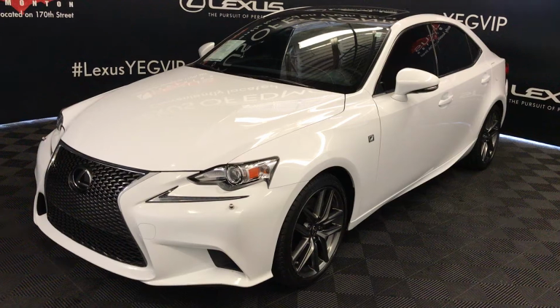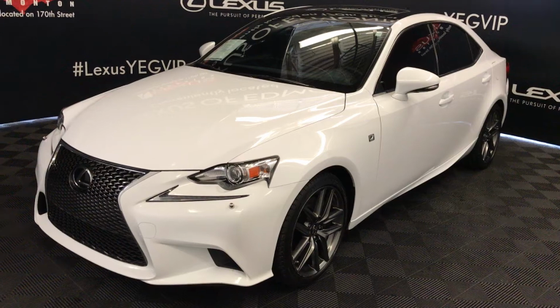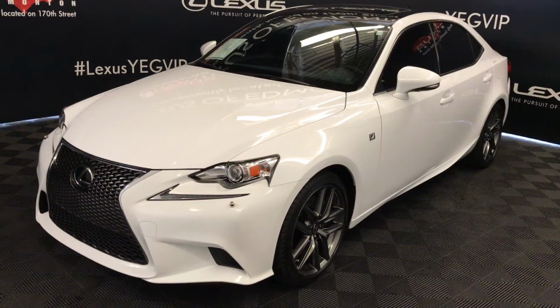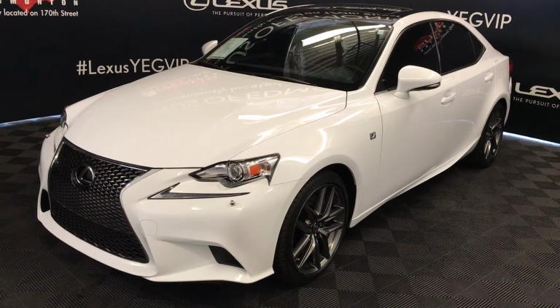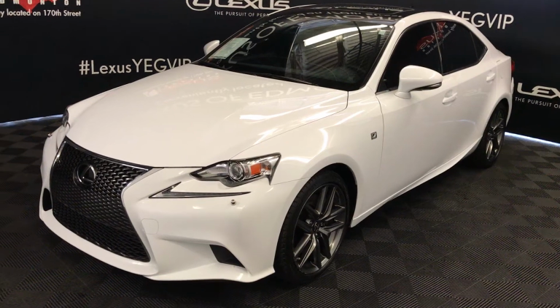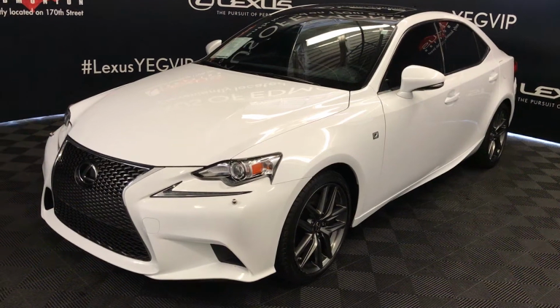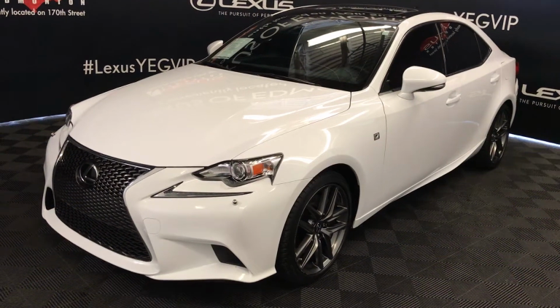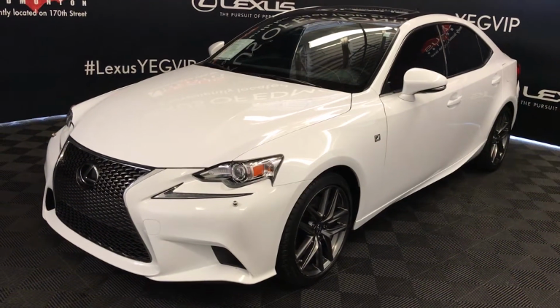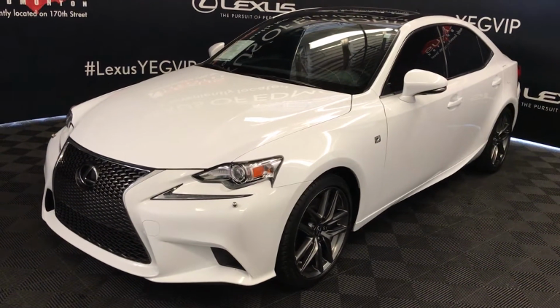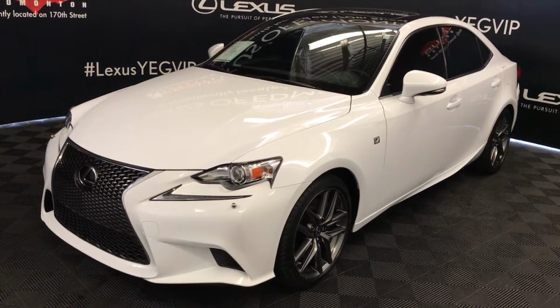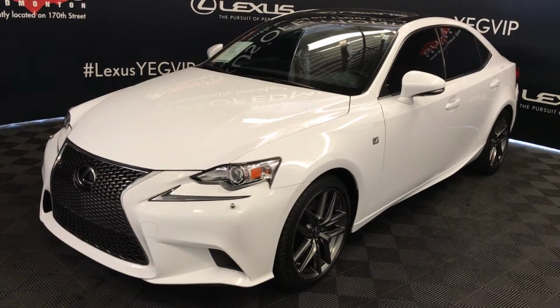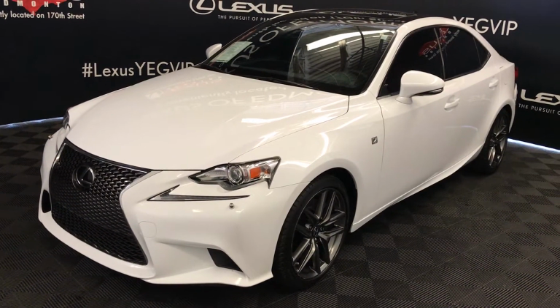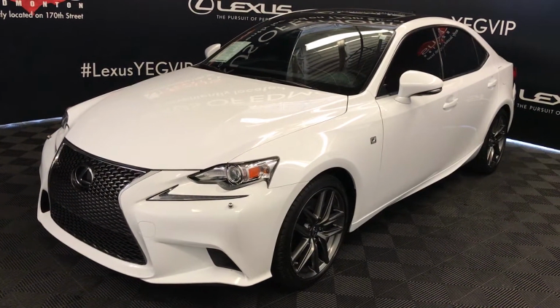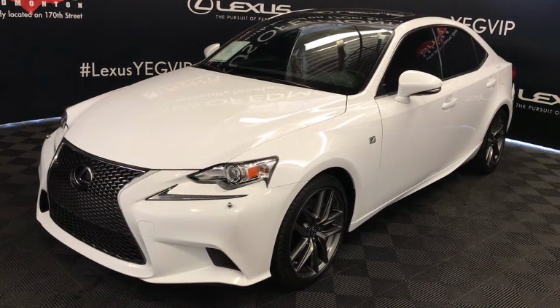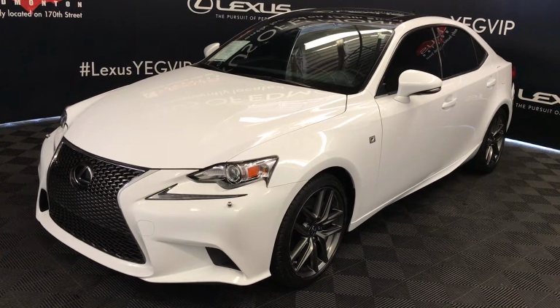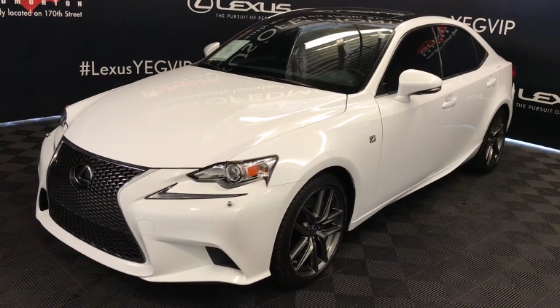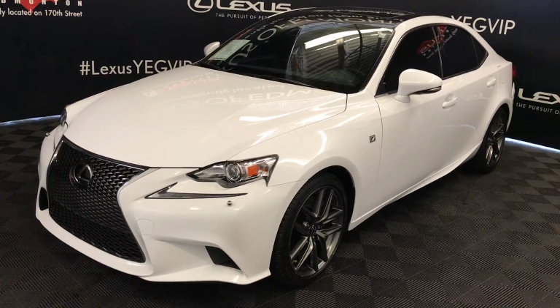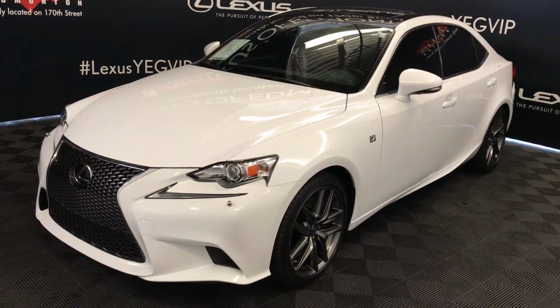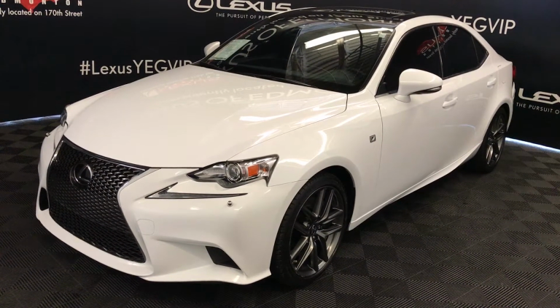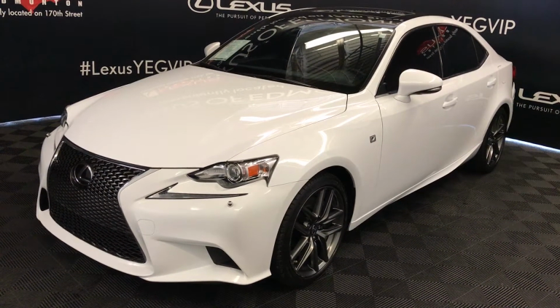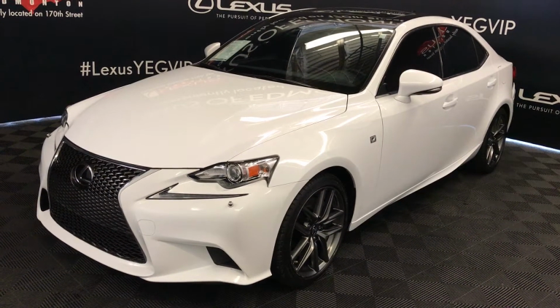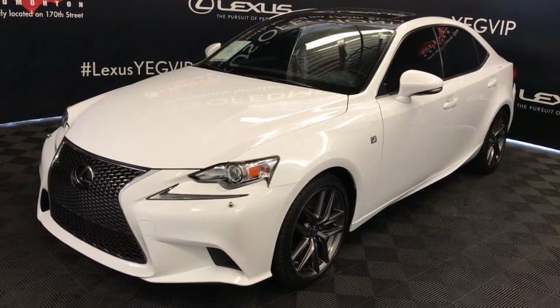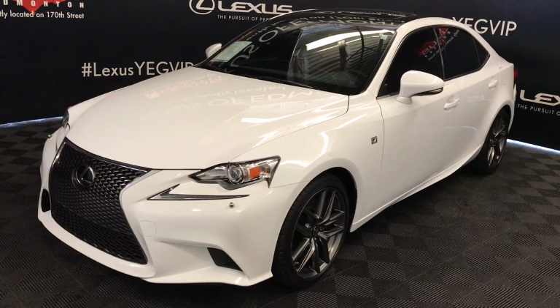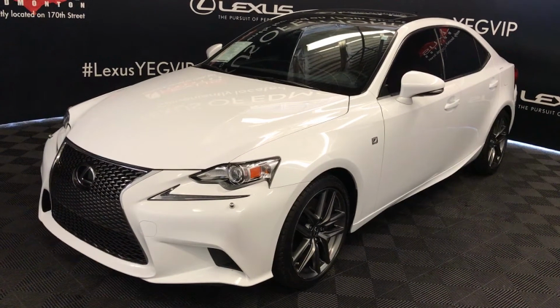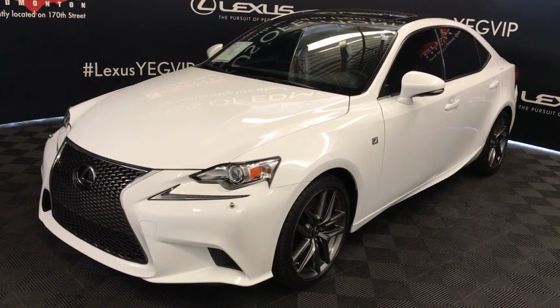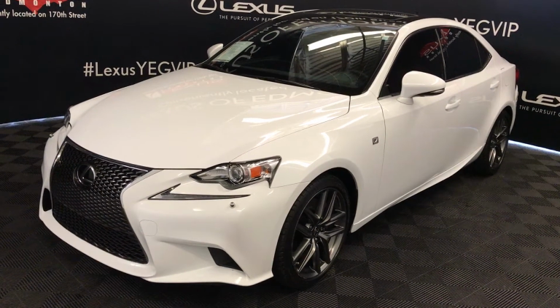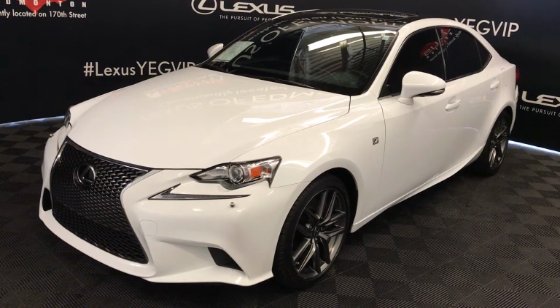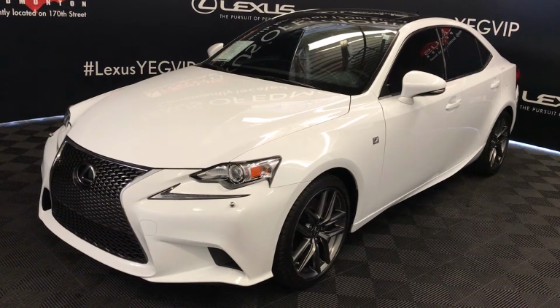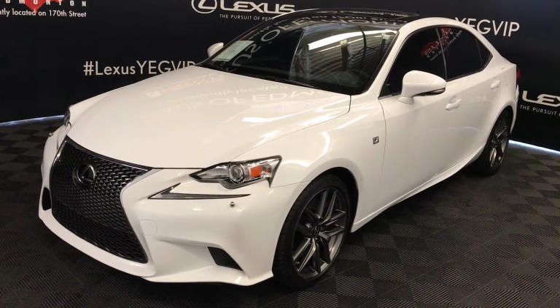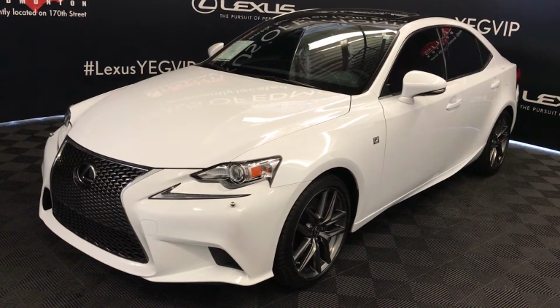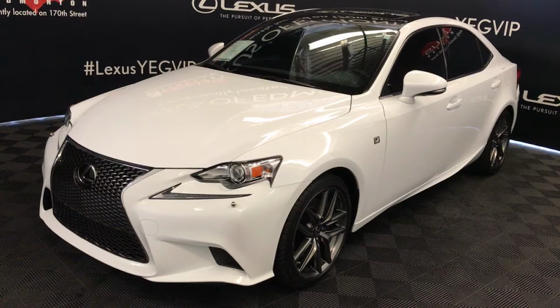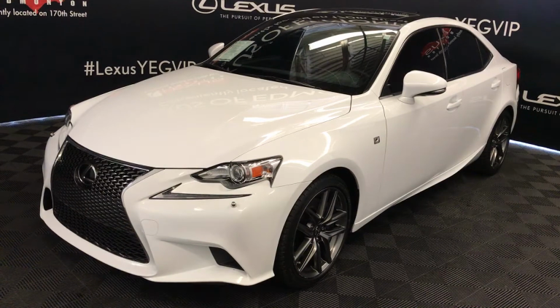Welcome to Lexus of Edmonton. We are located off 111th Avenue with 70th Street in Edmonton, Alberta.